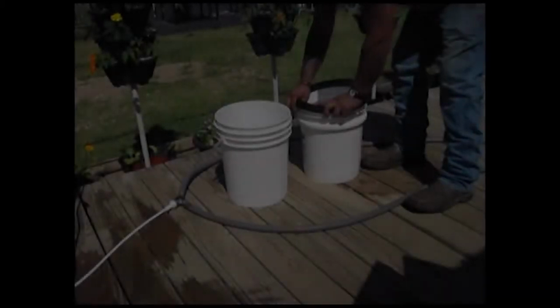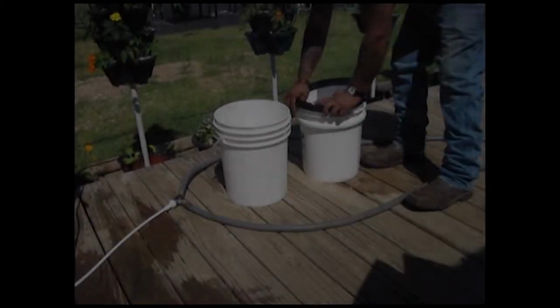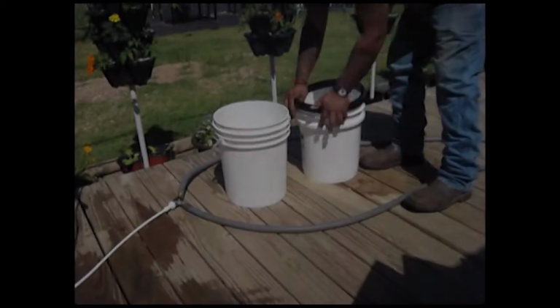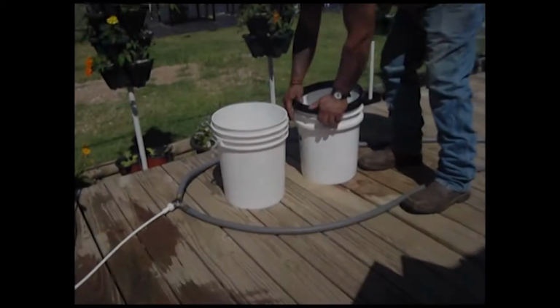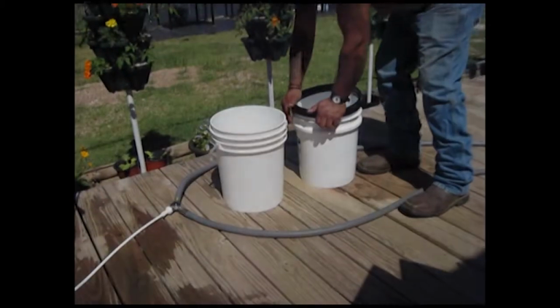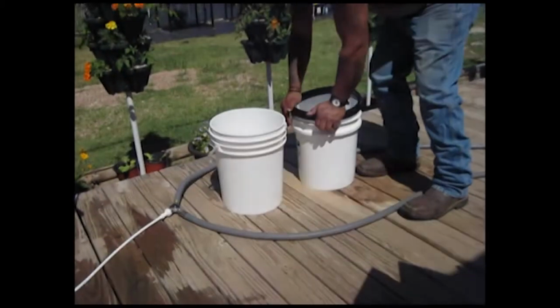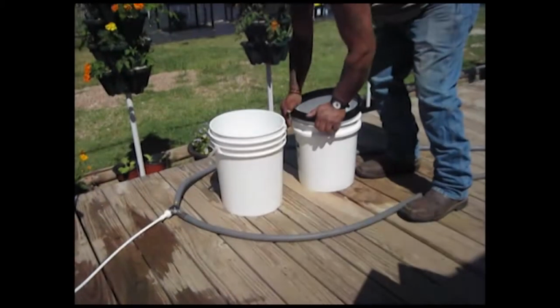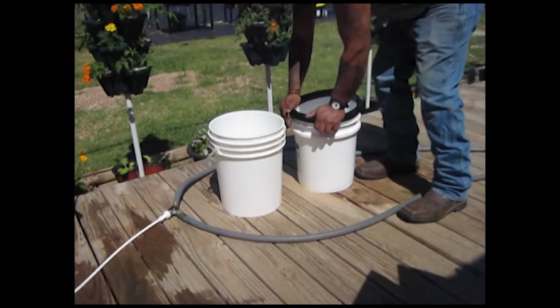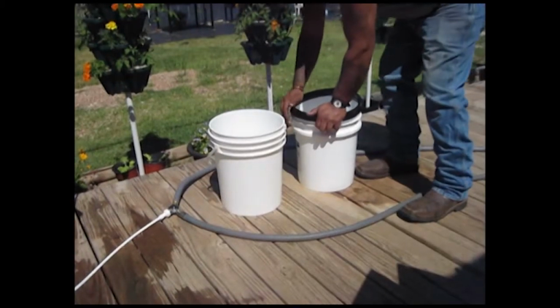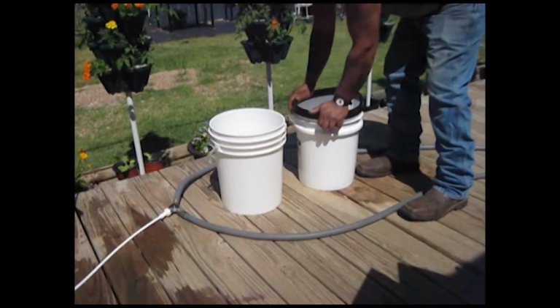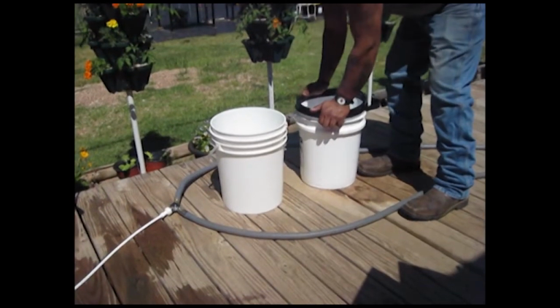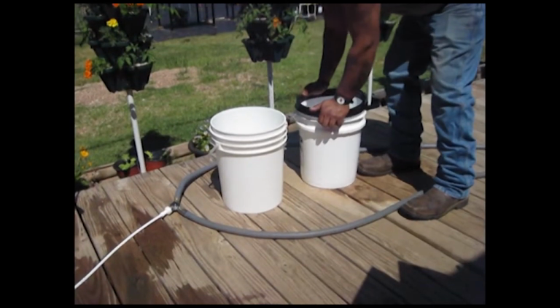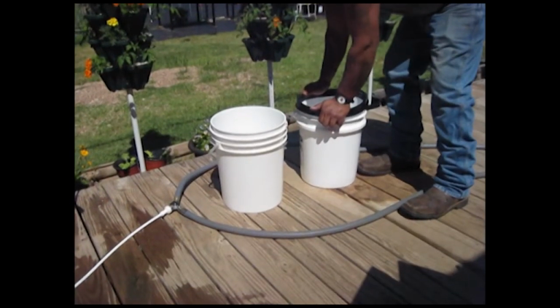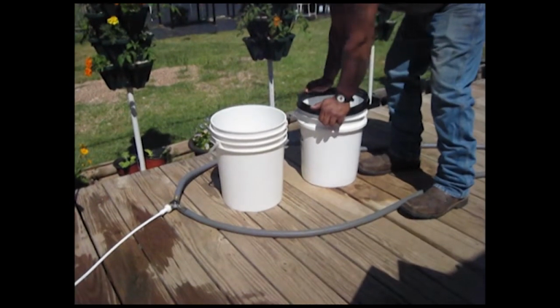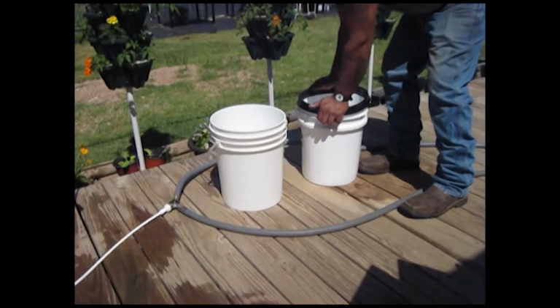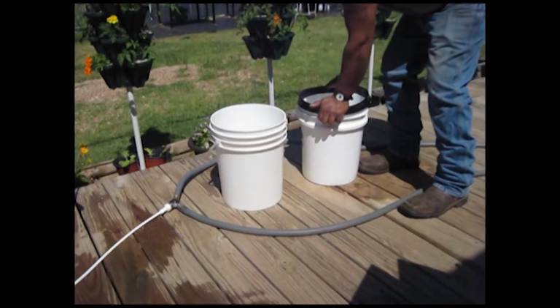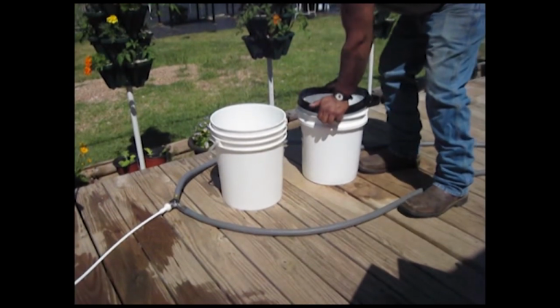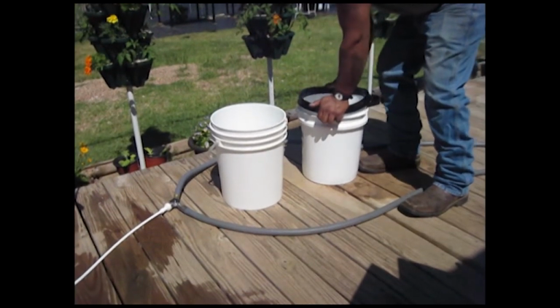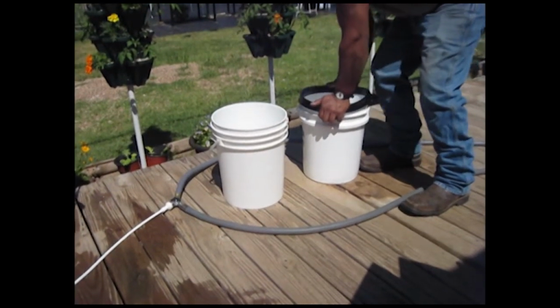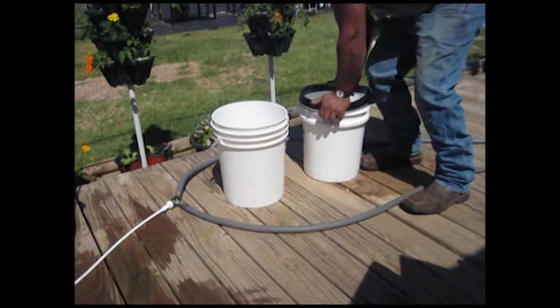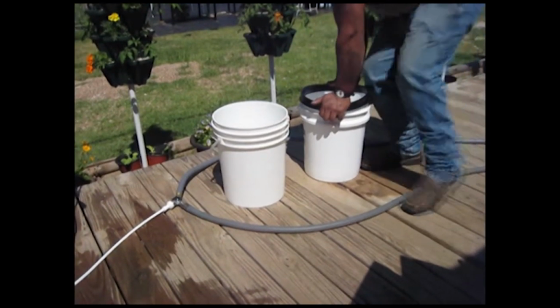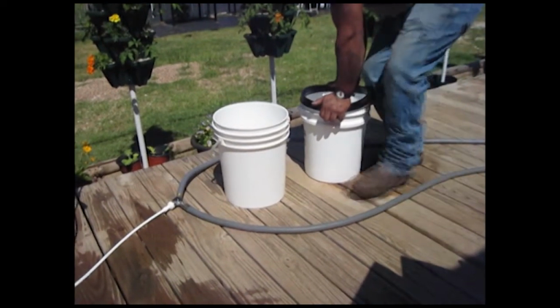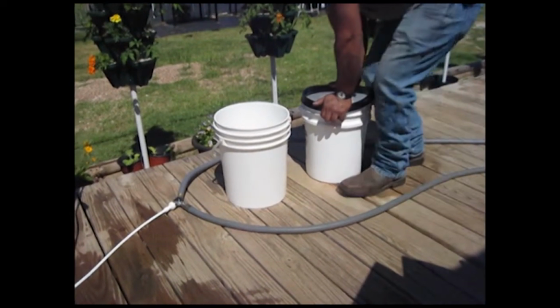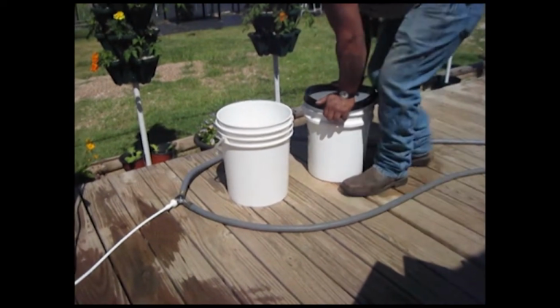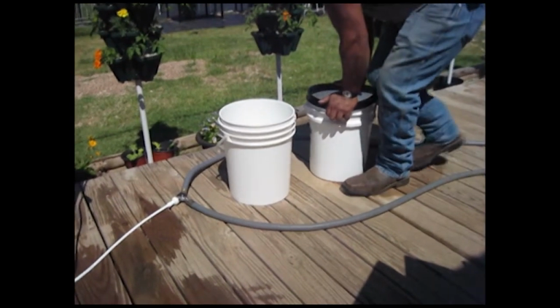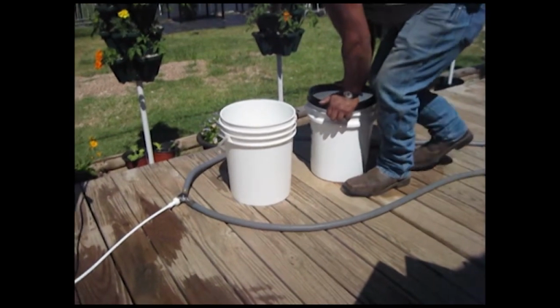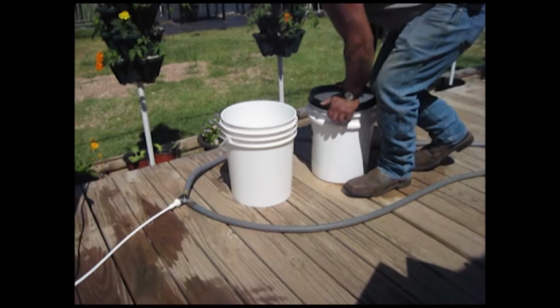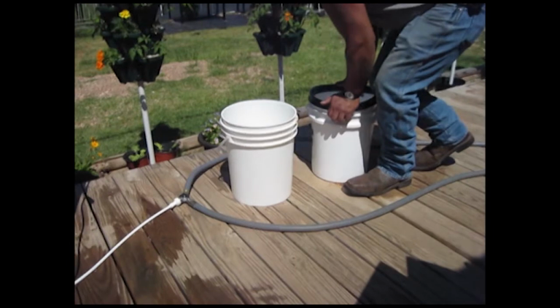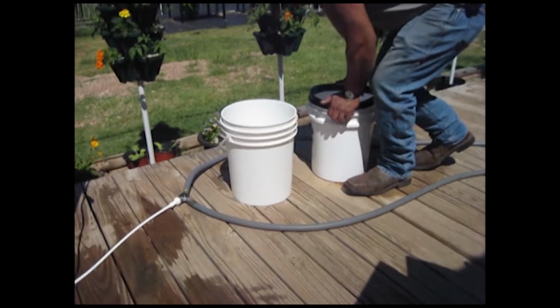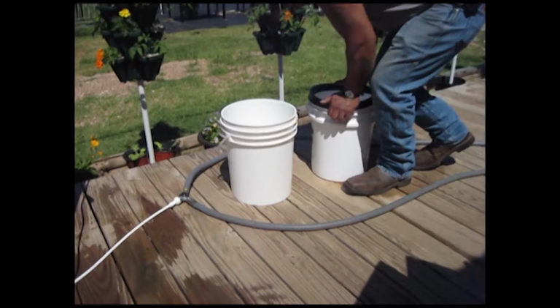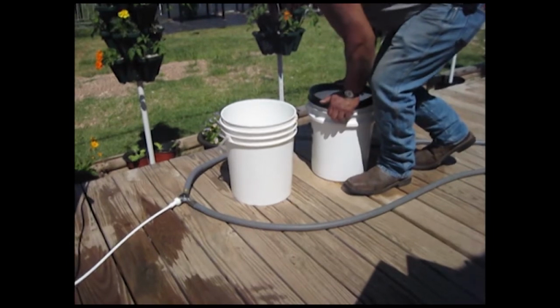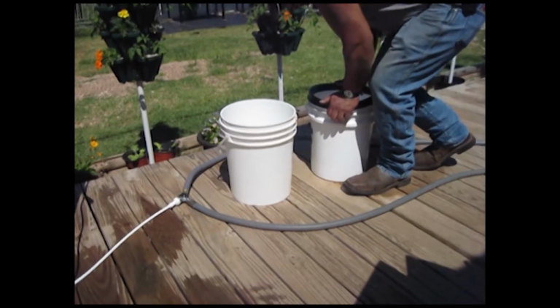Okay, we're going to make a little video here showing you how to mix up your nutrient solutions — your A and your B.